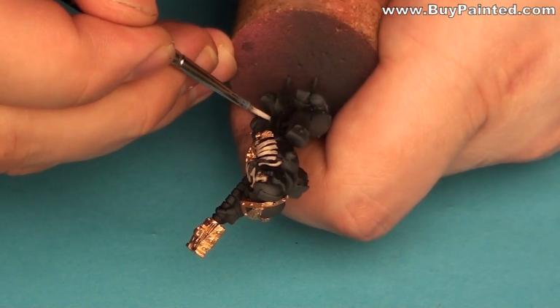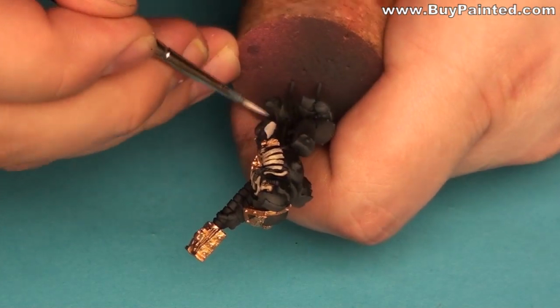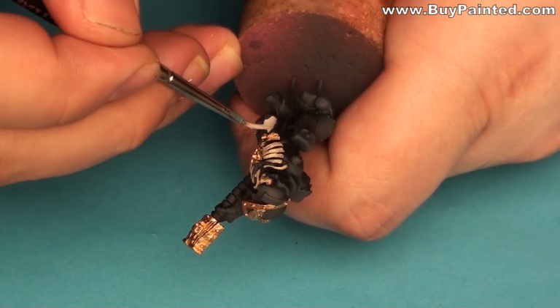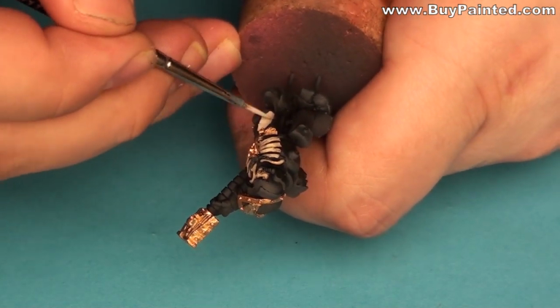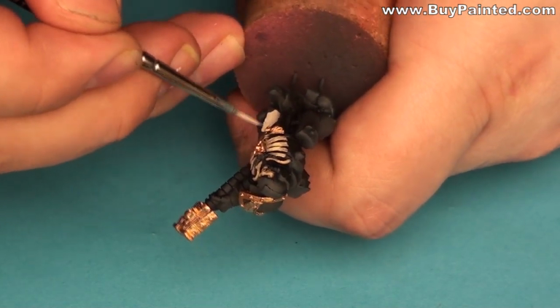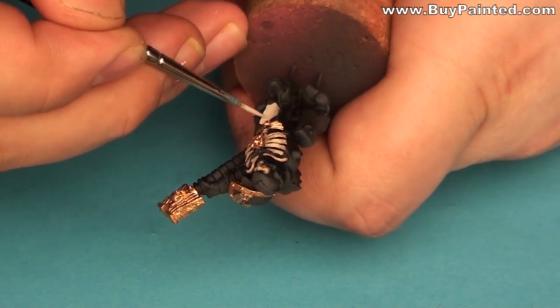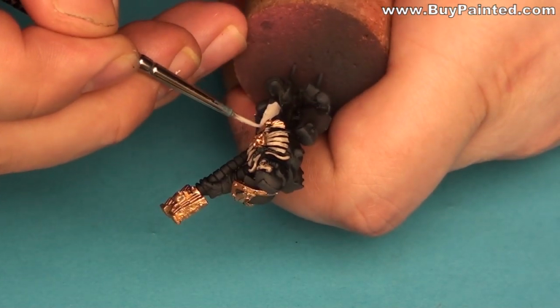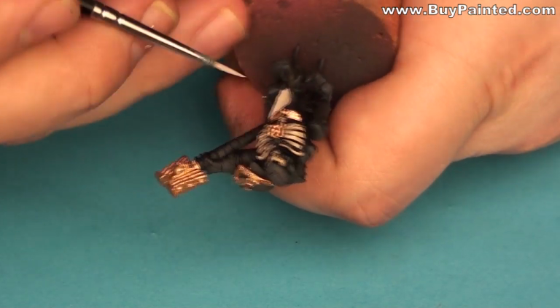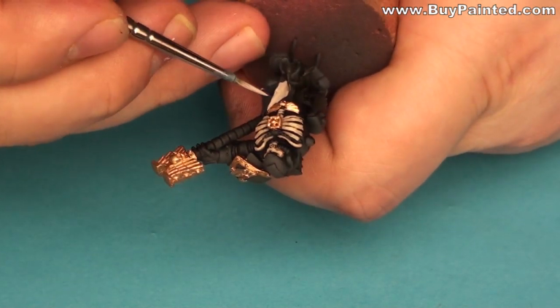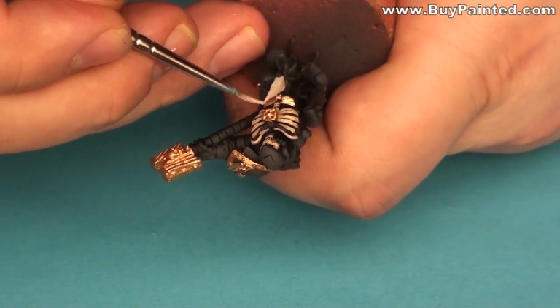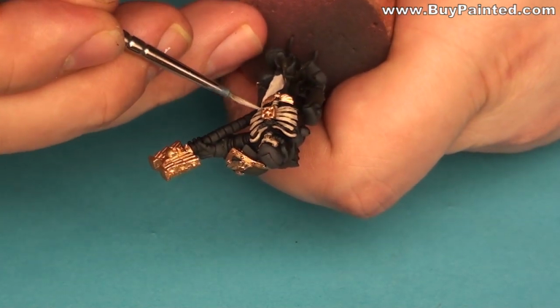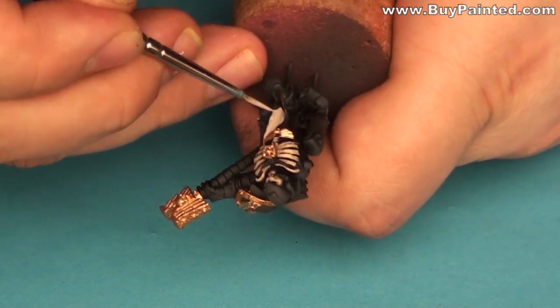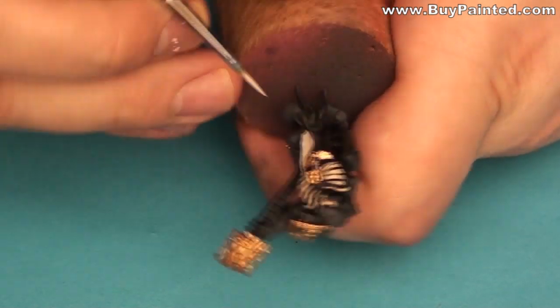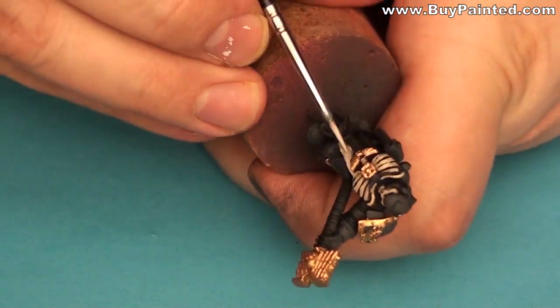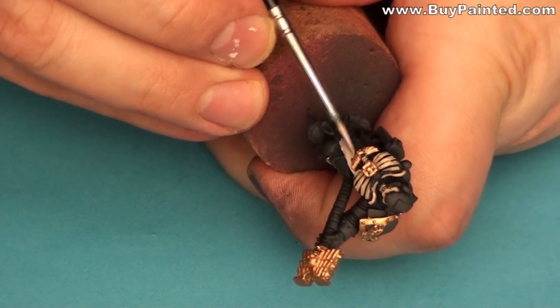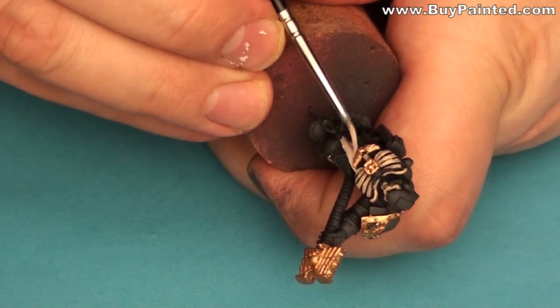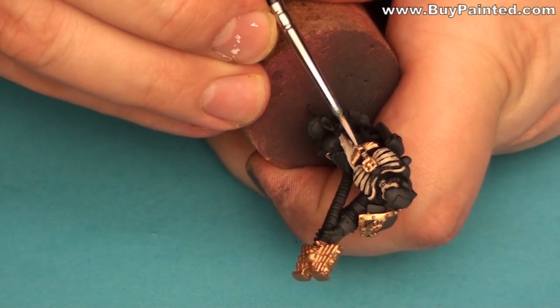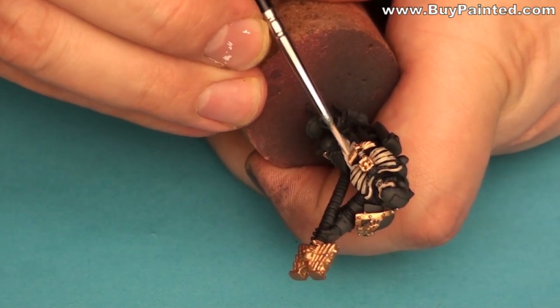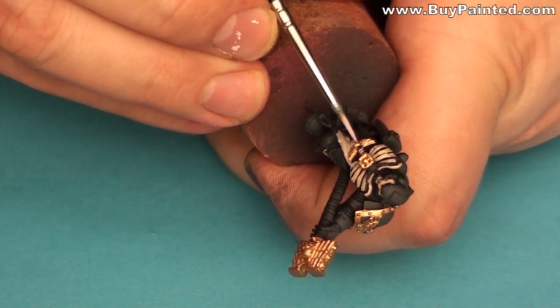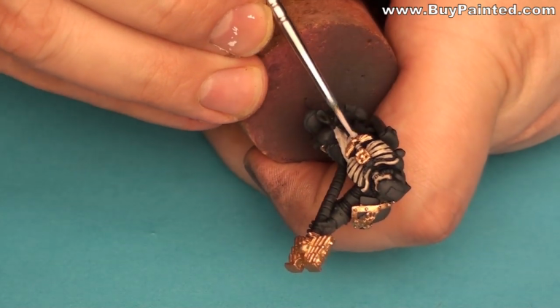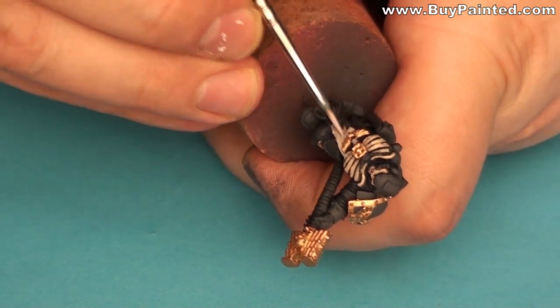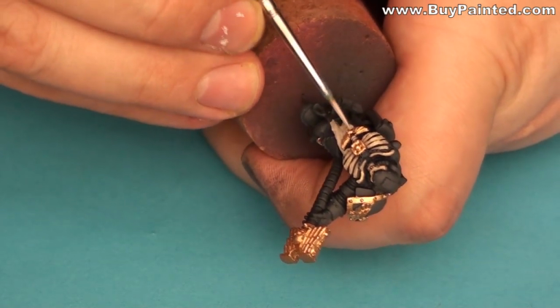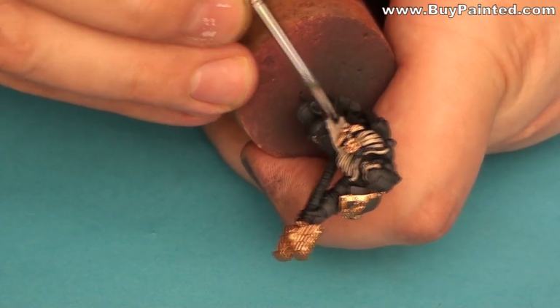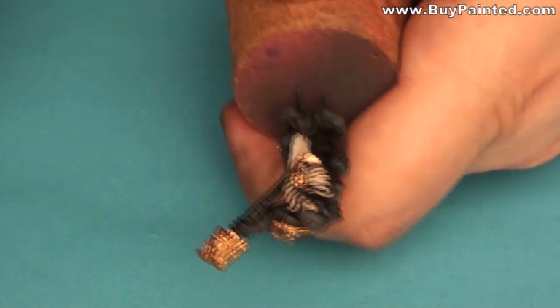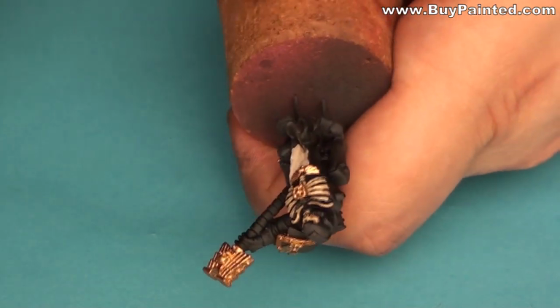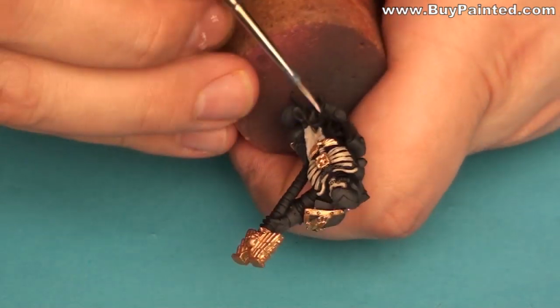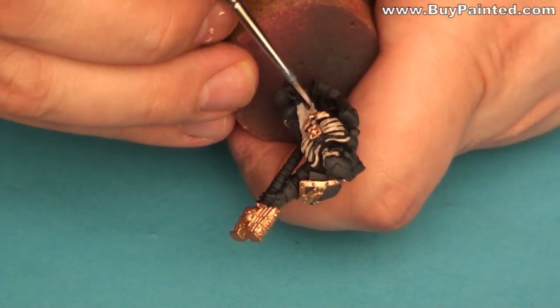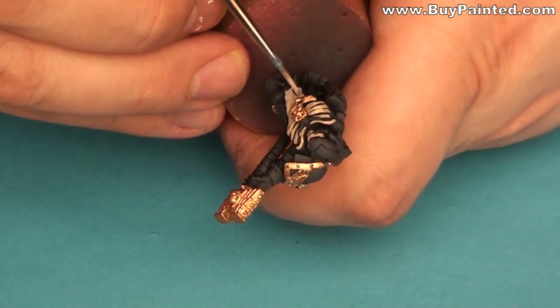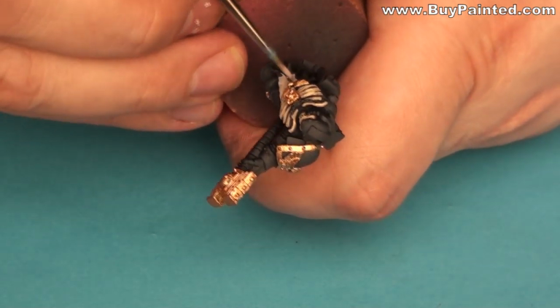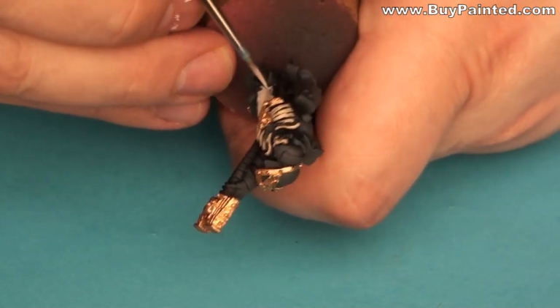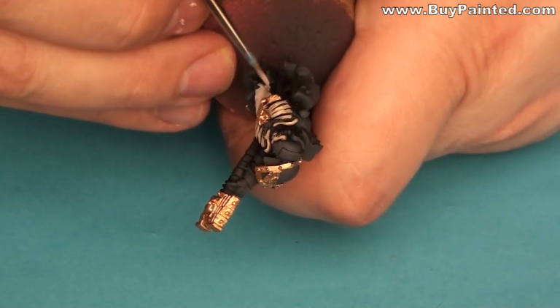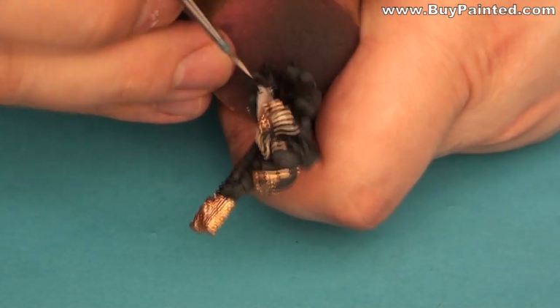I painted the parchment using Deneb Stone. Then I highlighted it with a mix of Deneb Stone and white.